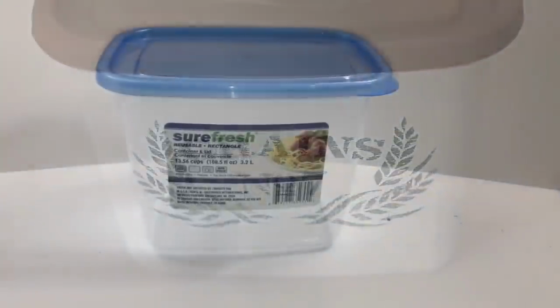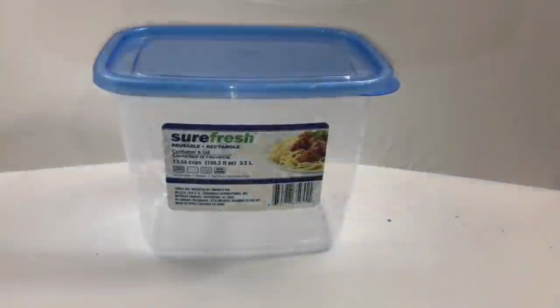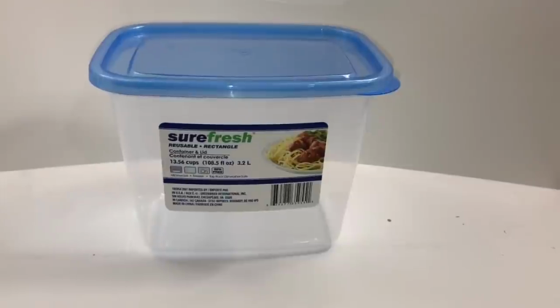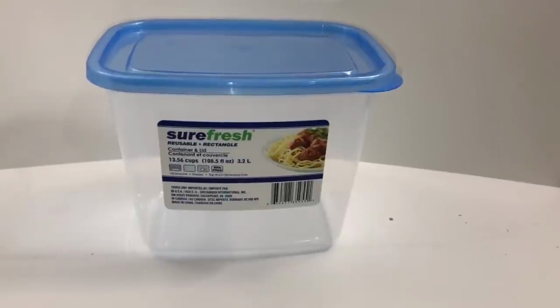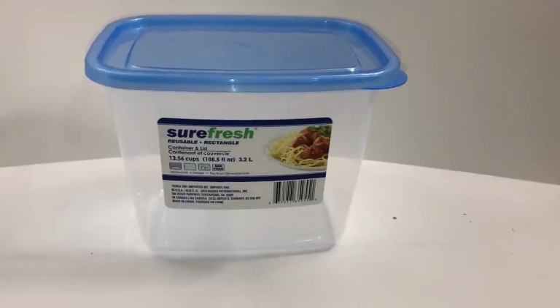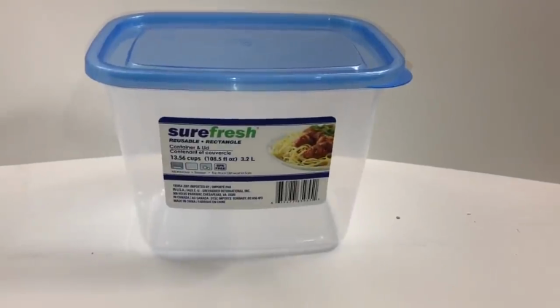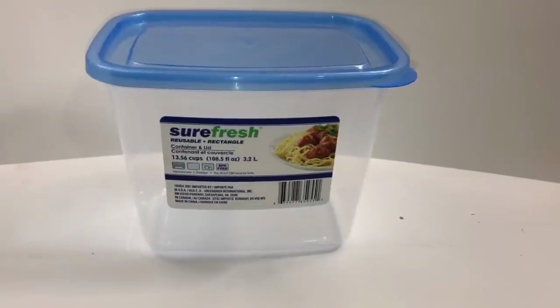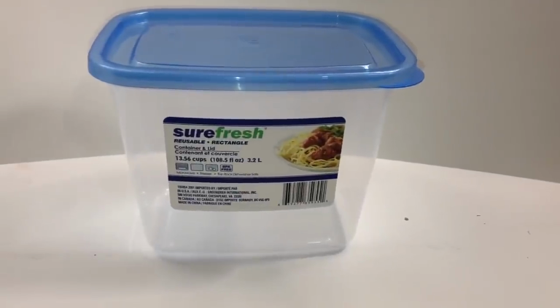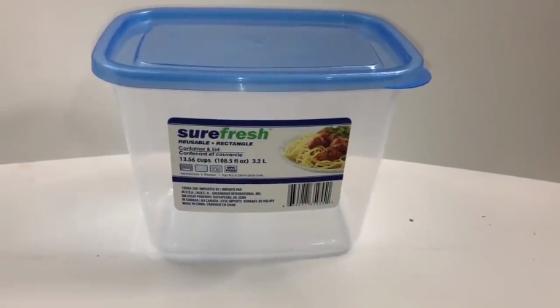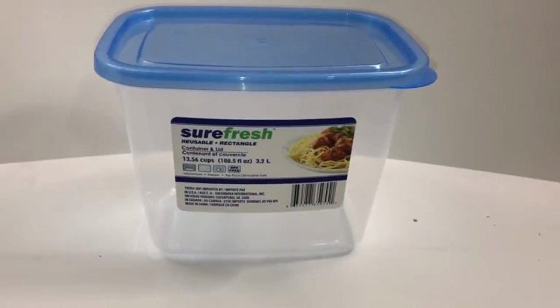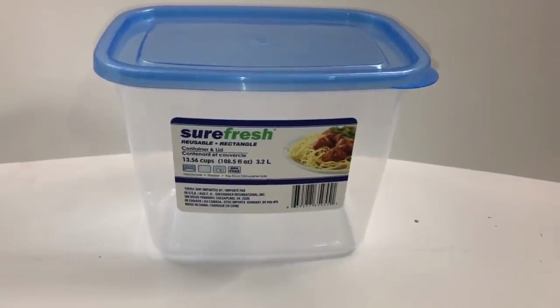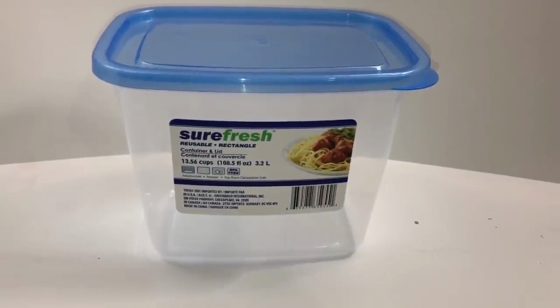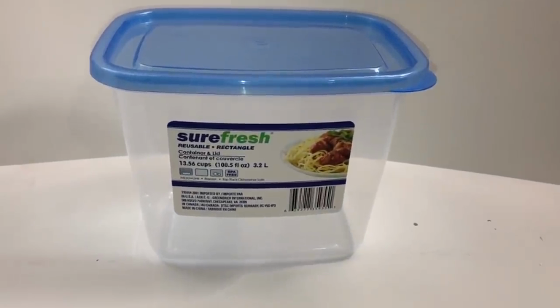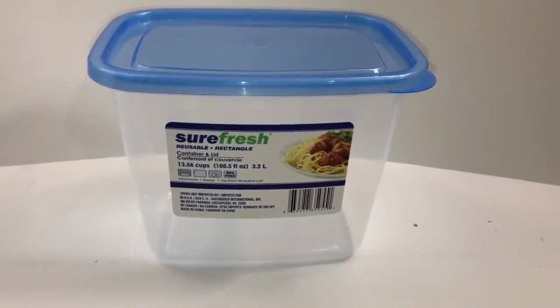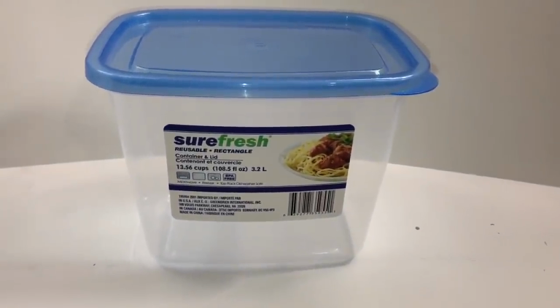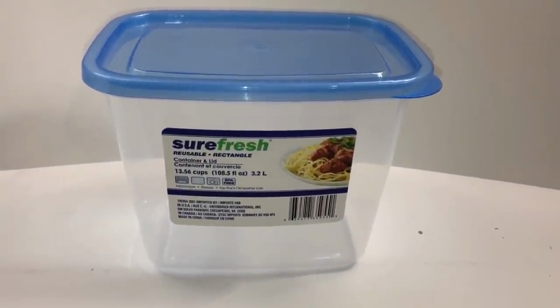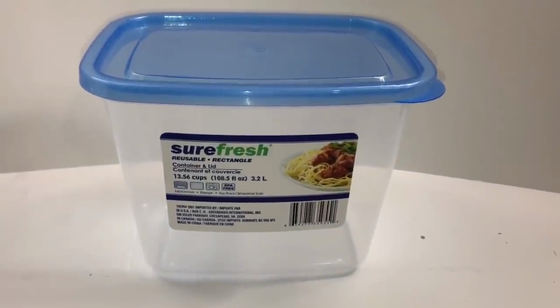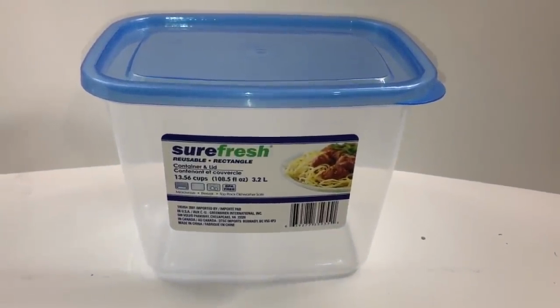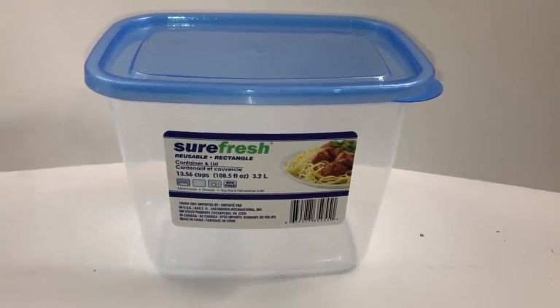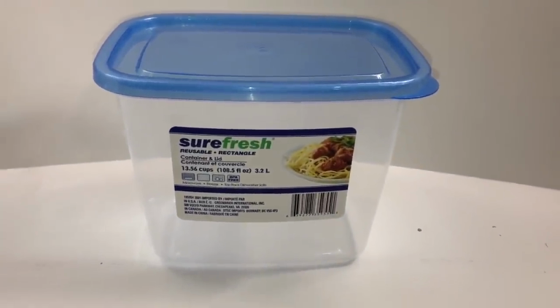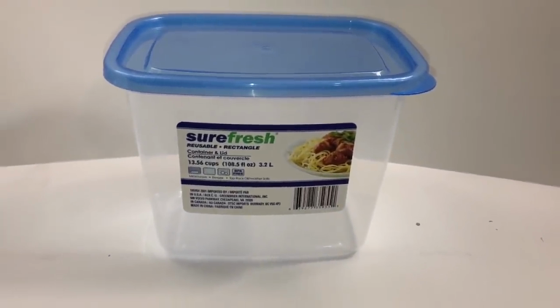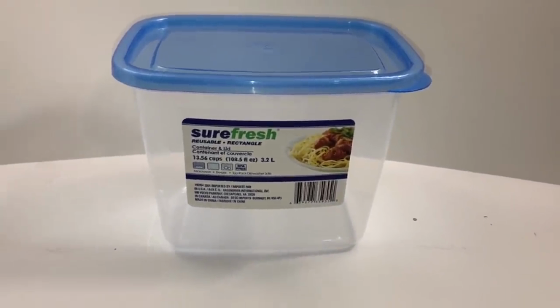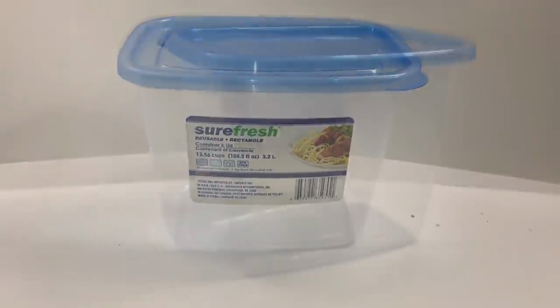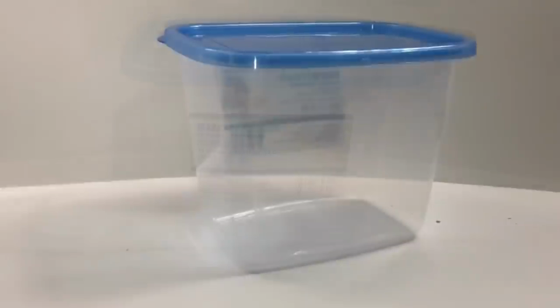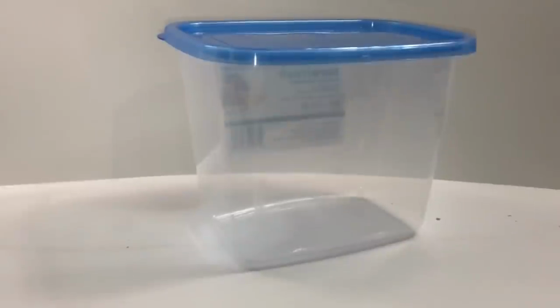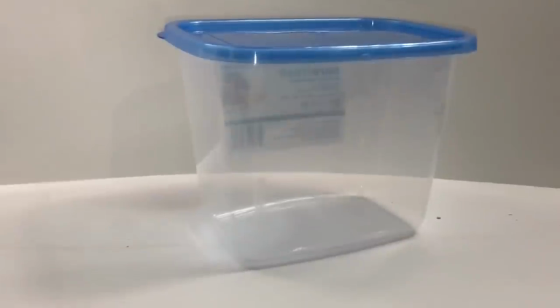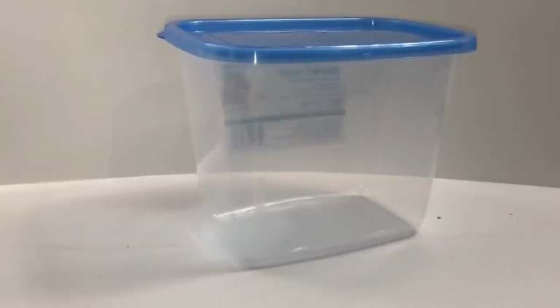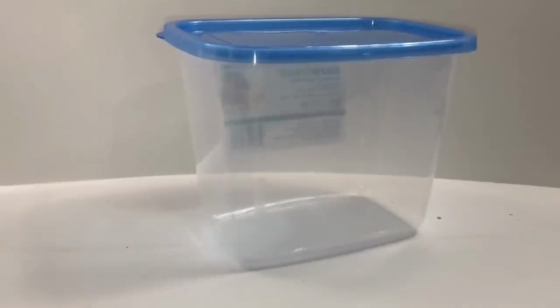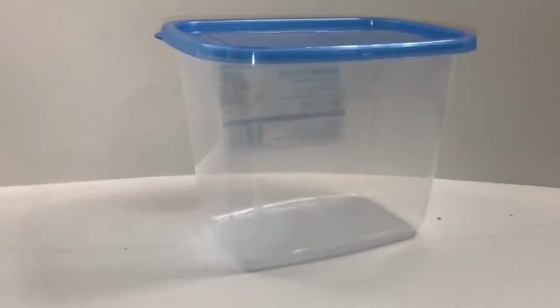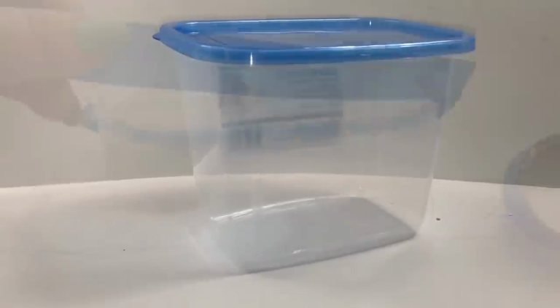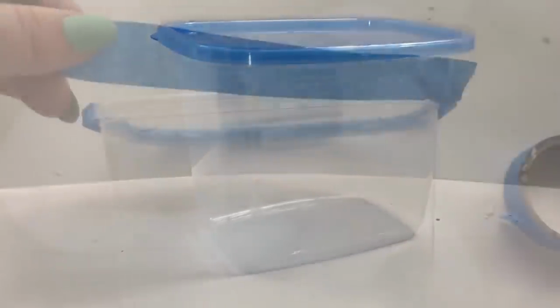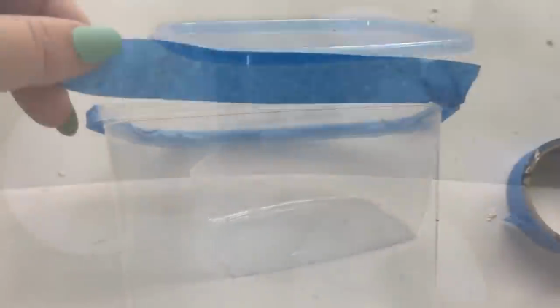For the second DIY, I found this container at Dollar Tree and the first thing I did was to spray paint it with the same spray paint from the previous DIY.